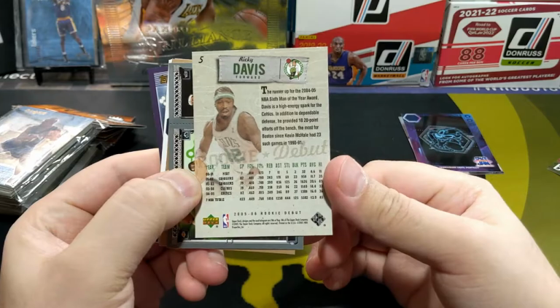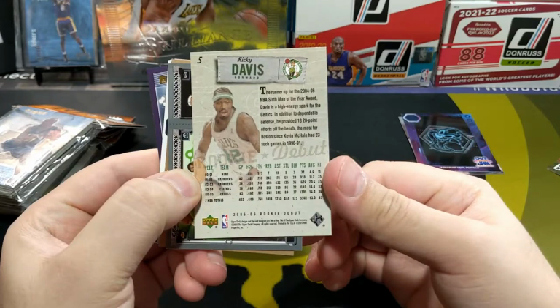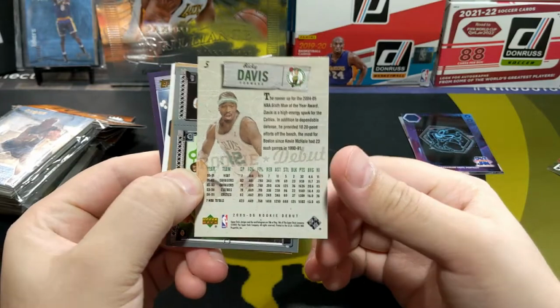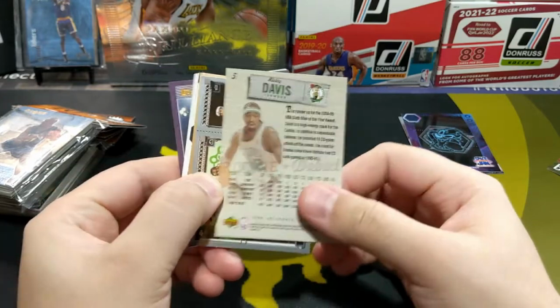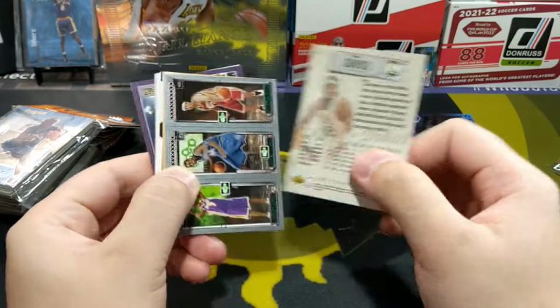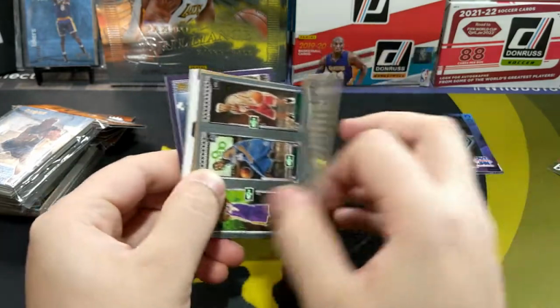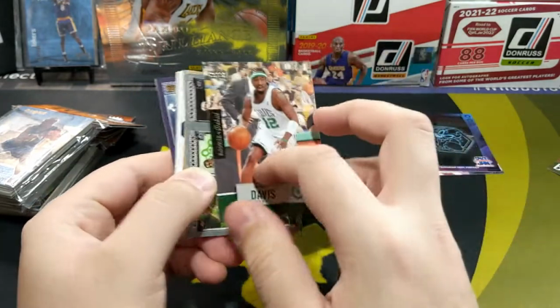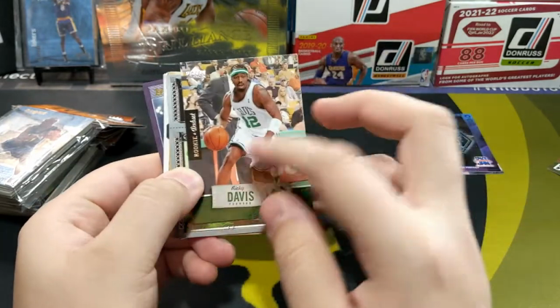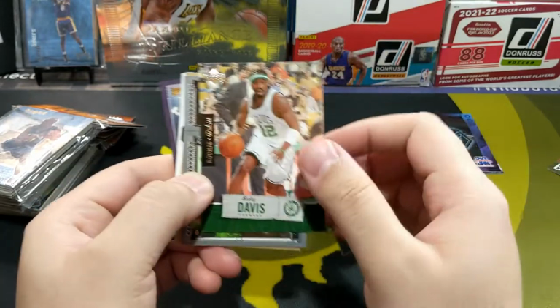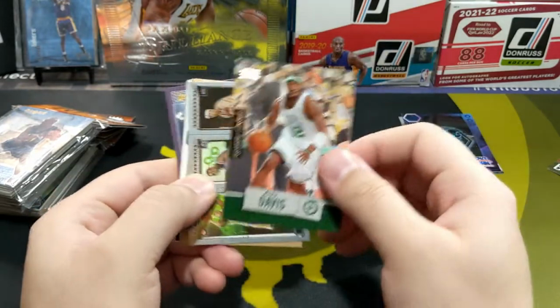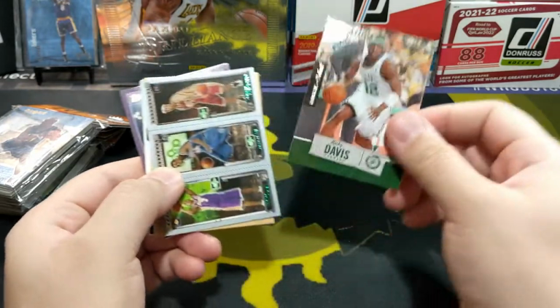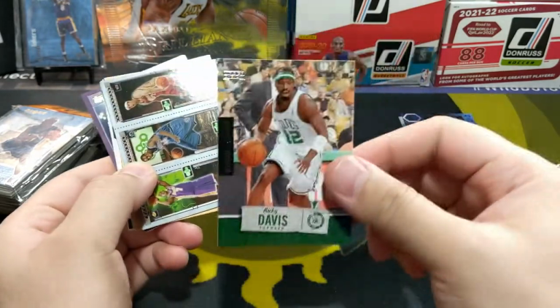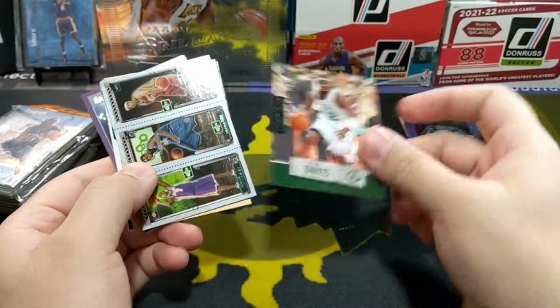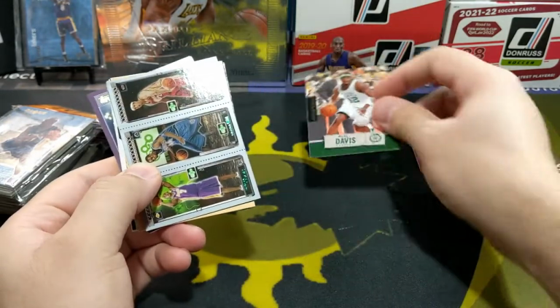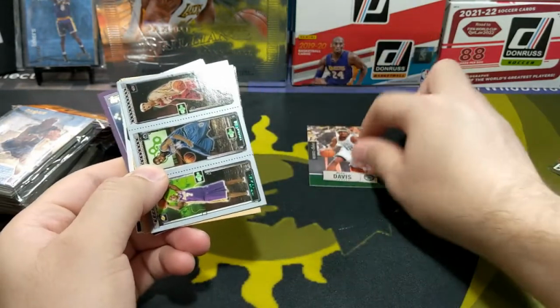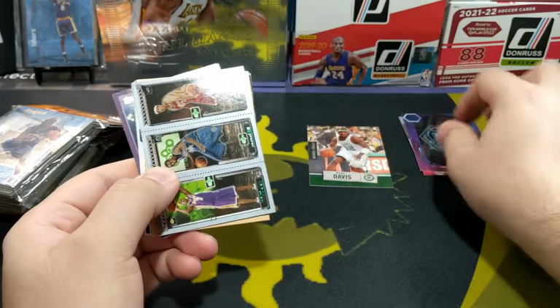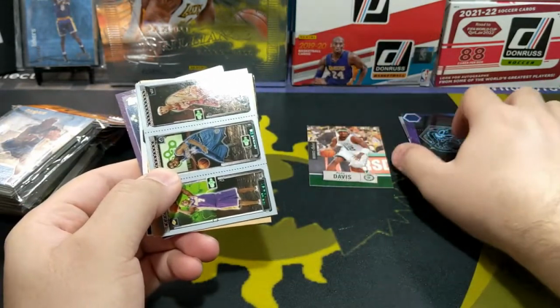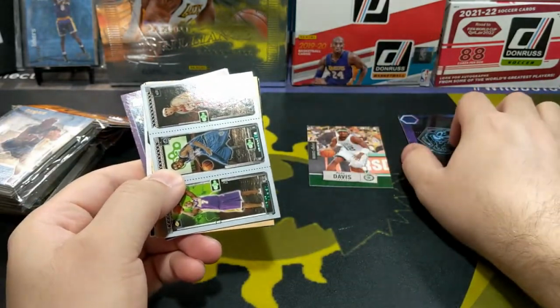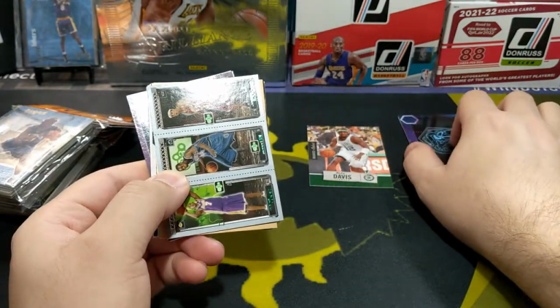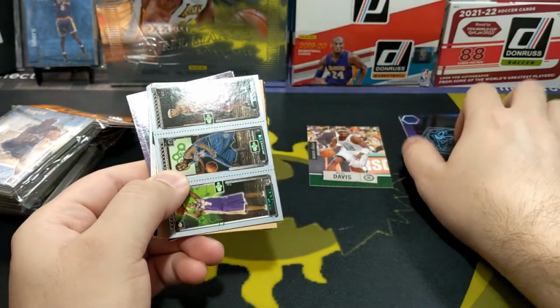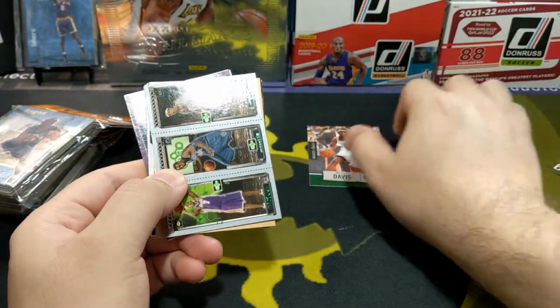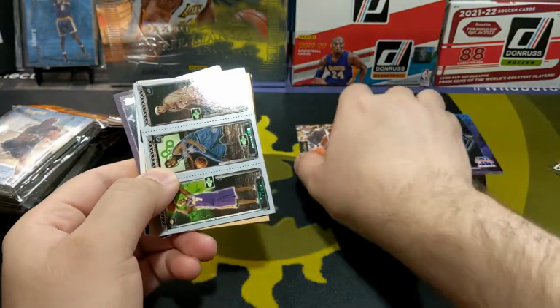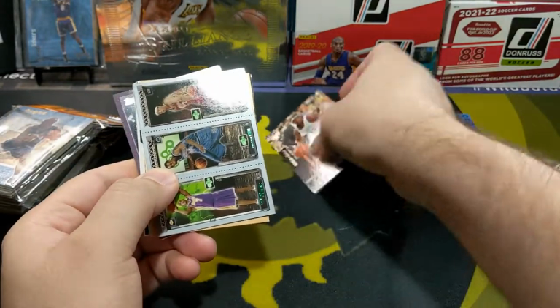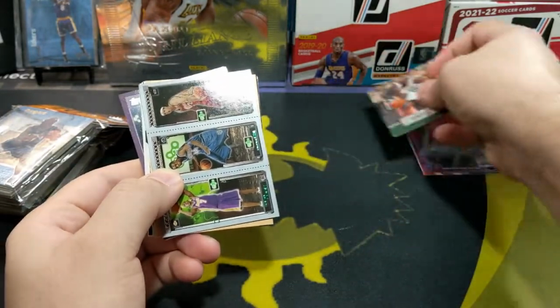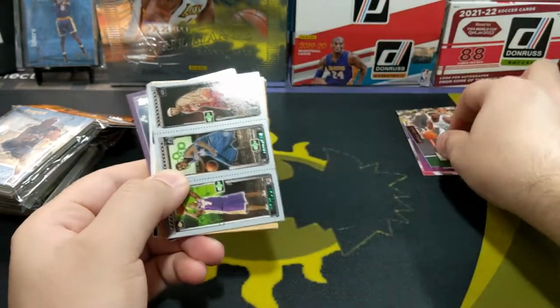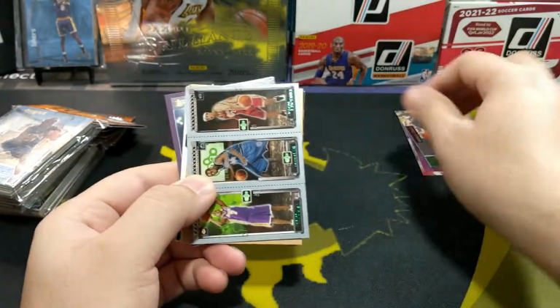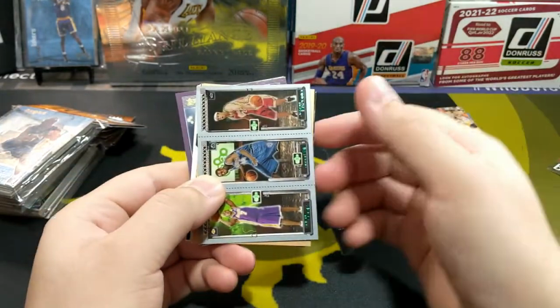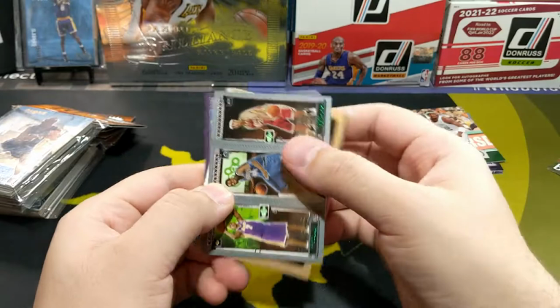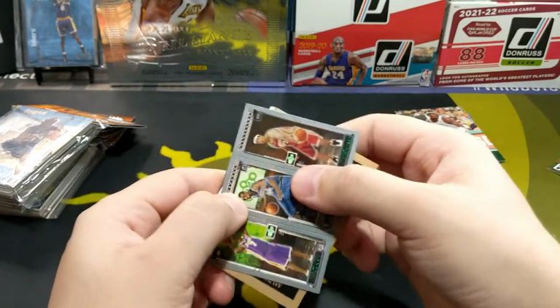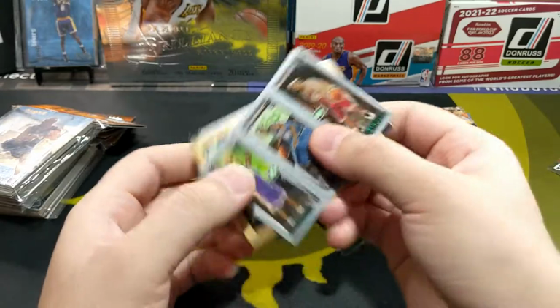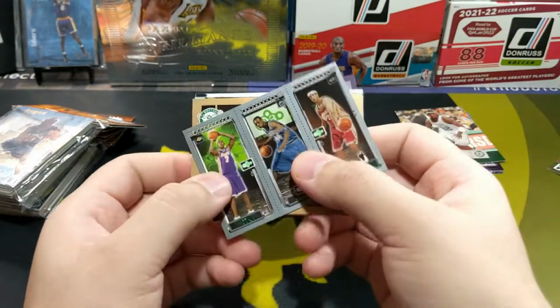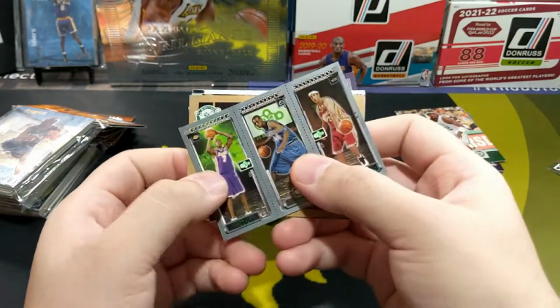This is a 2005-06 season basketball, Upper Deck — Ricky Debut. Let's put them right there.